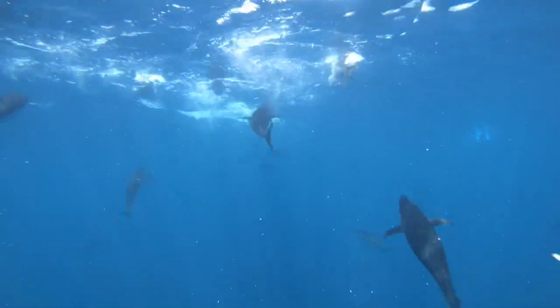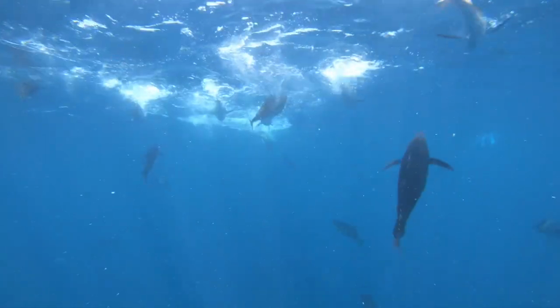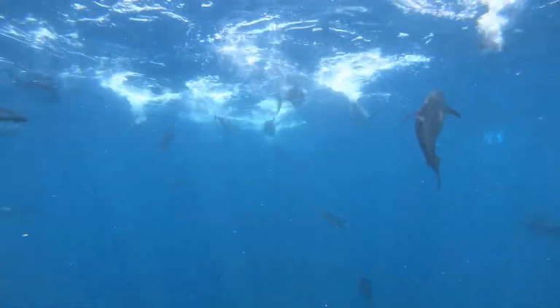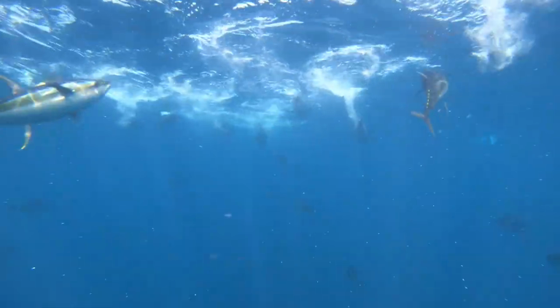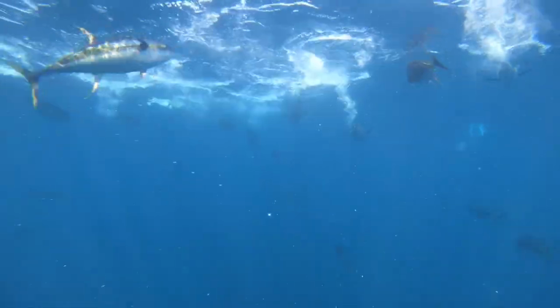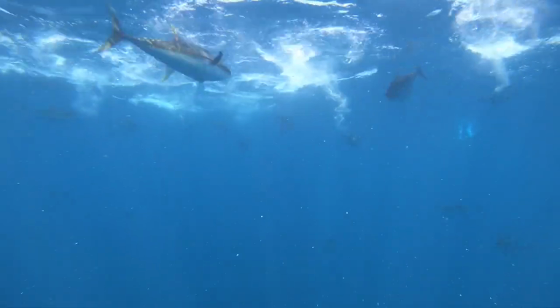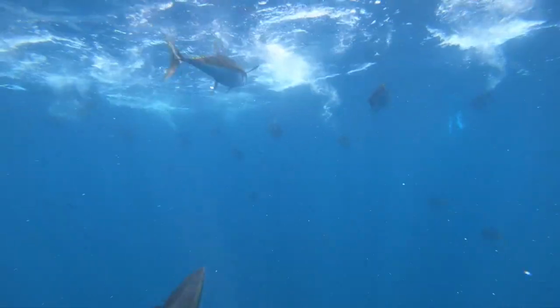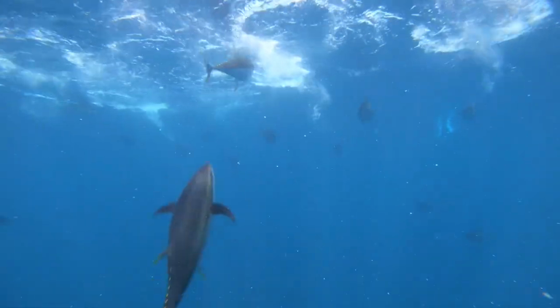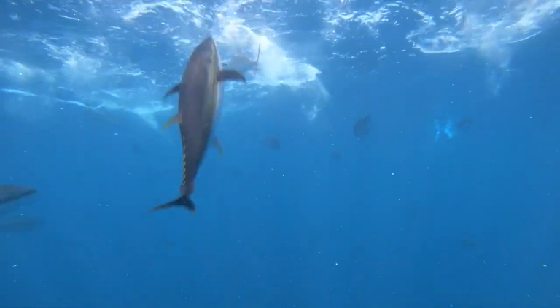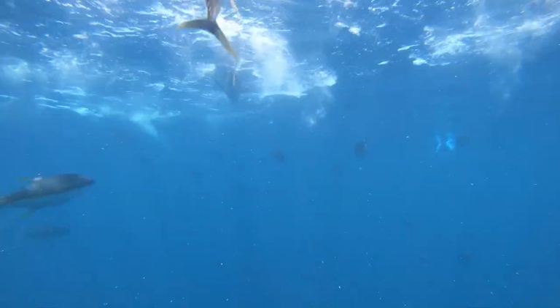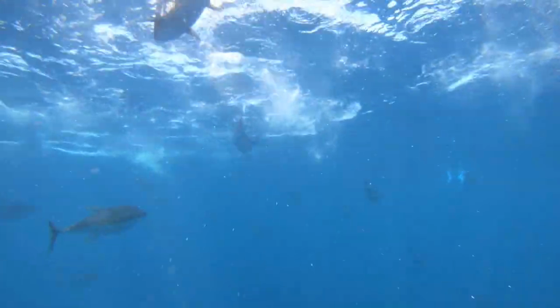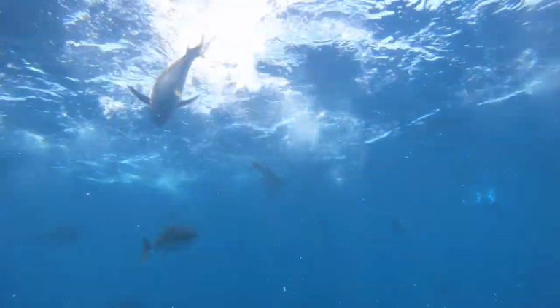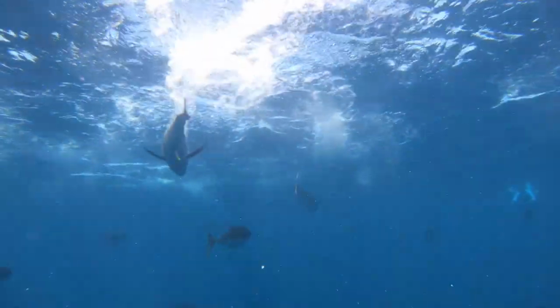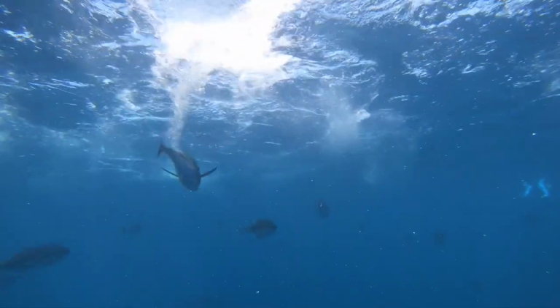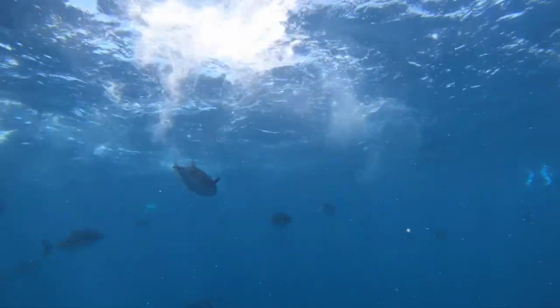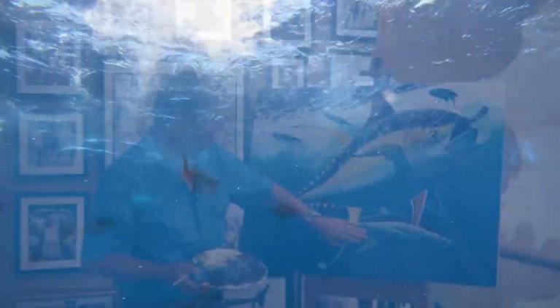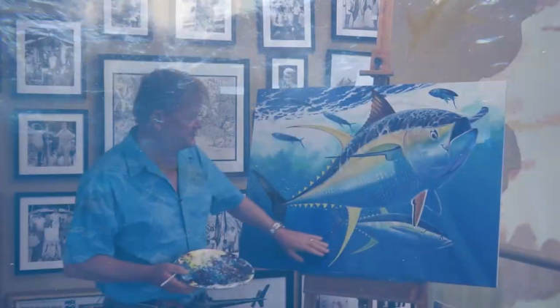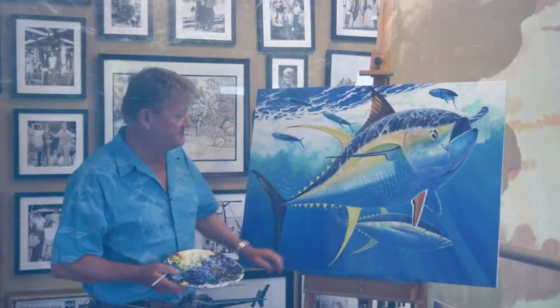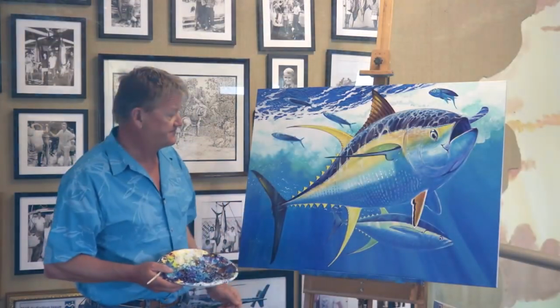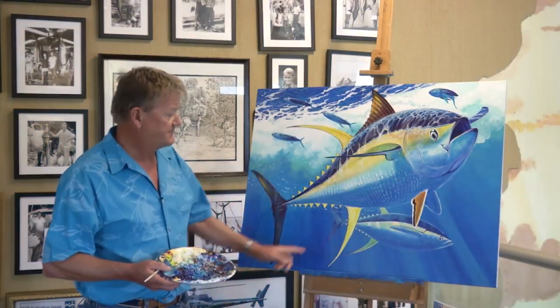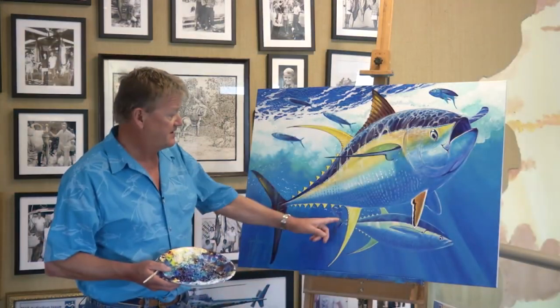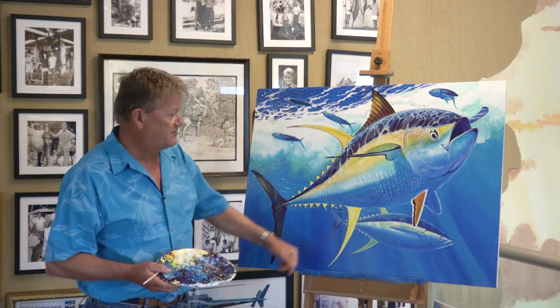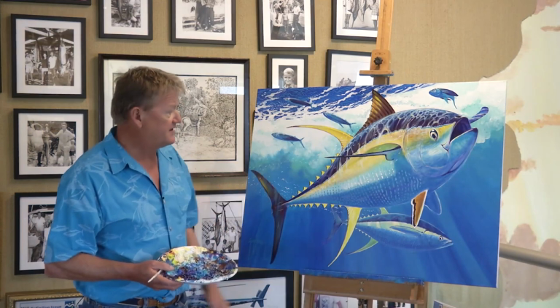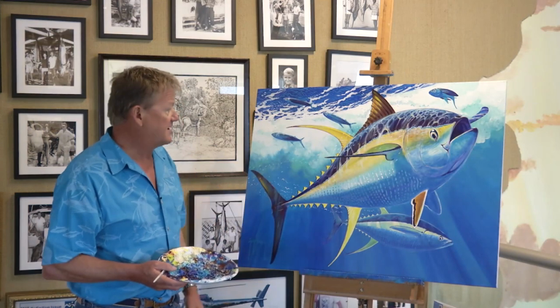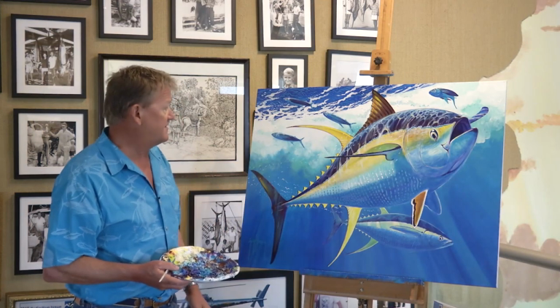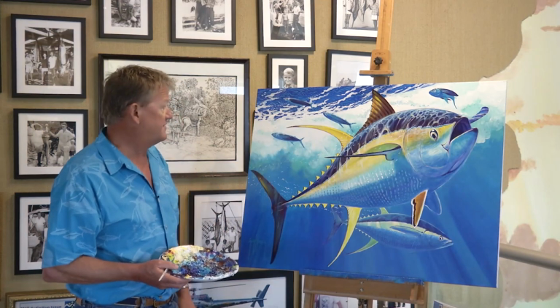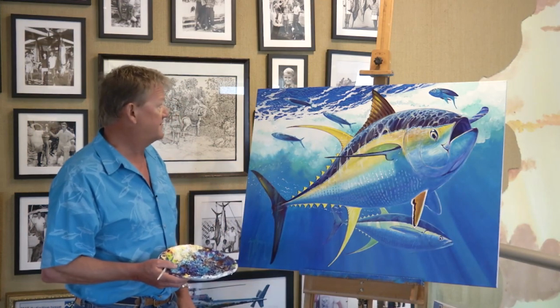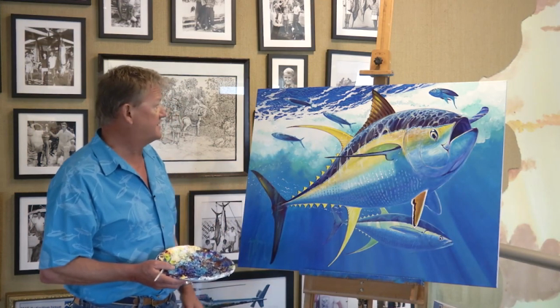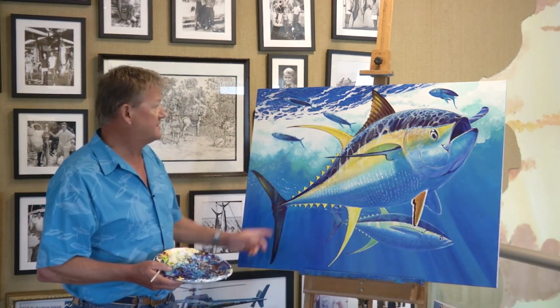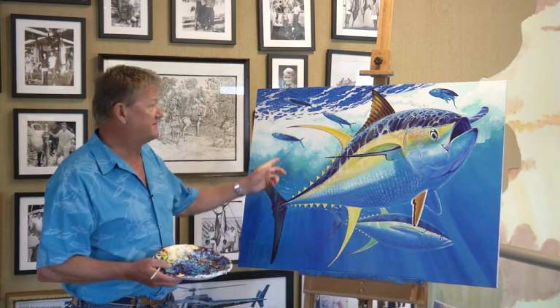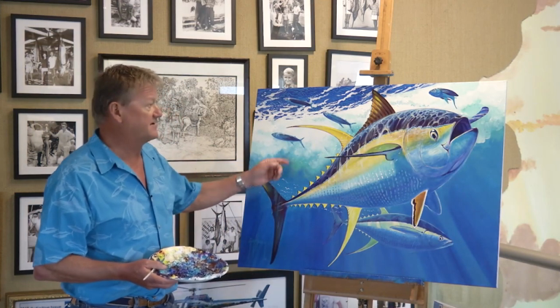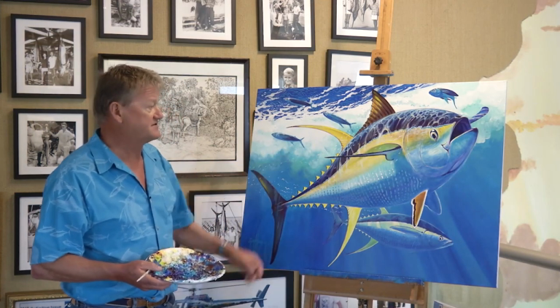So this is just really a very simple portrait of a beautiful yellowfin tuna — one in the background there, and the flying fish.